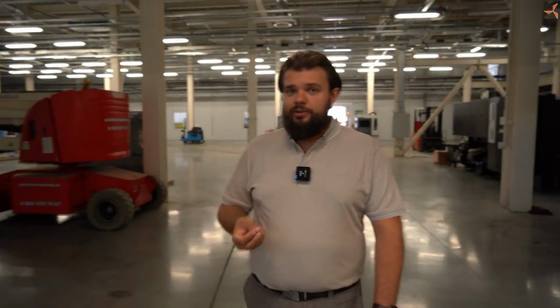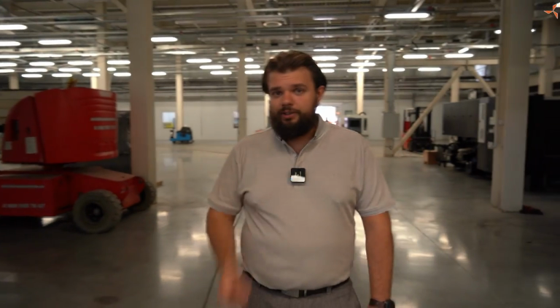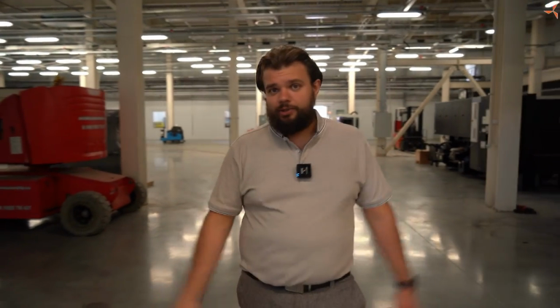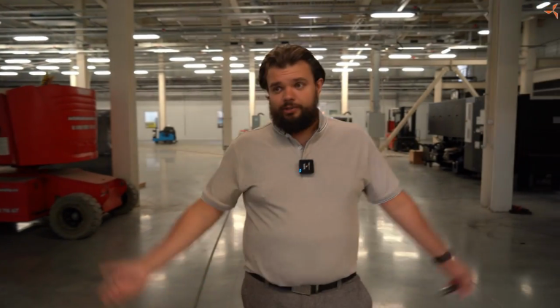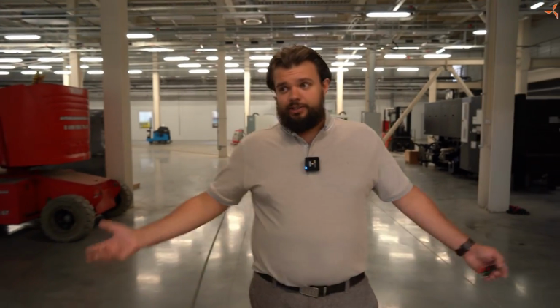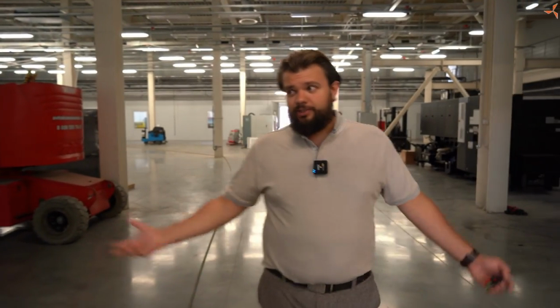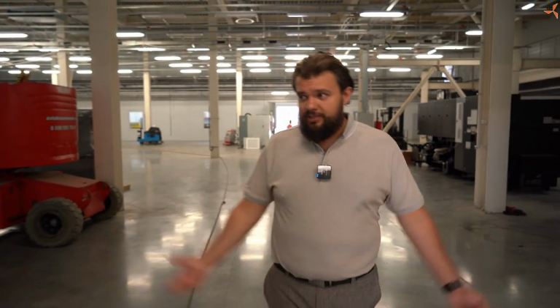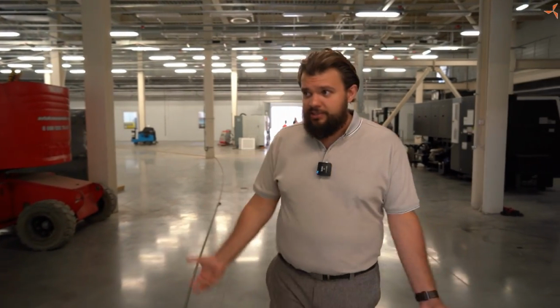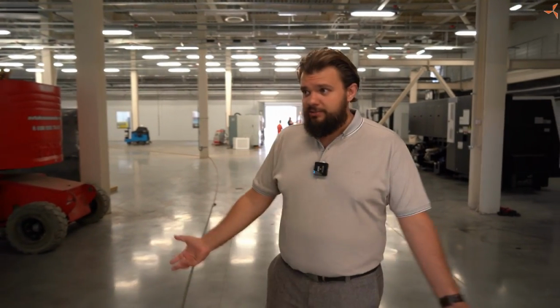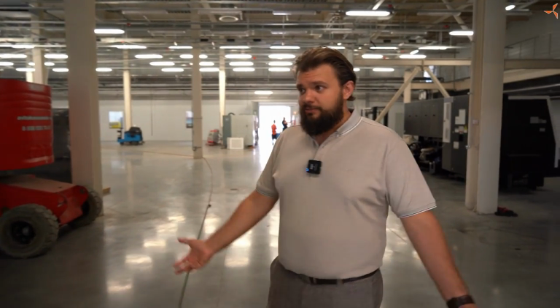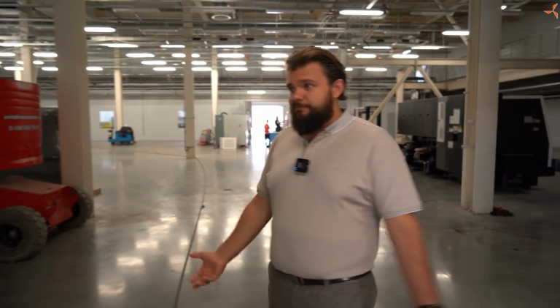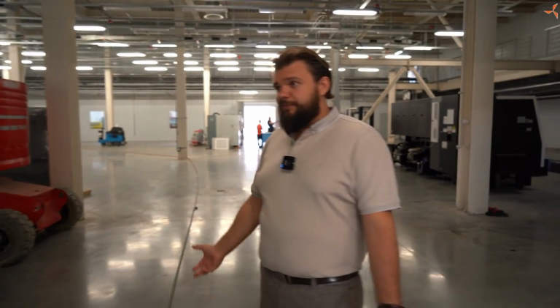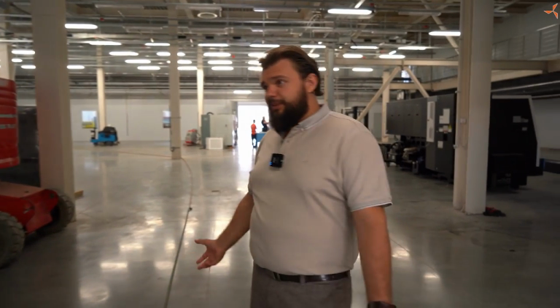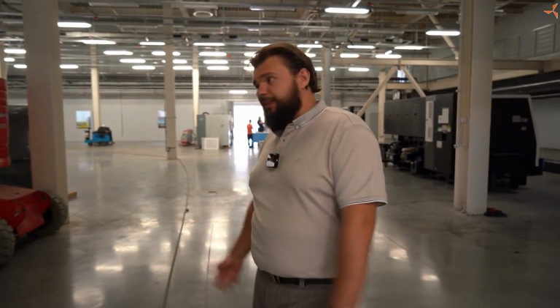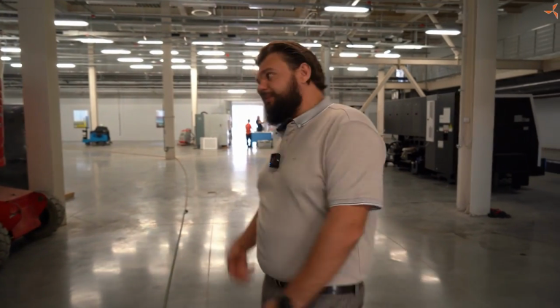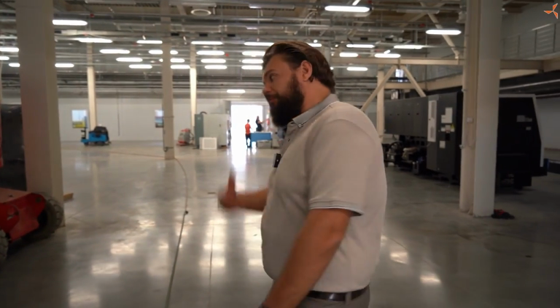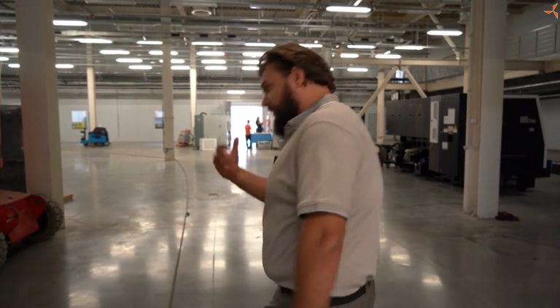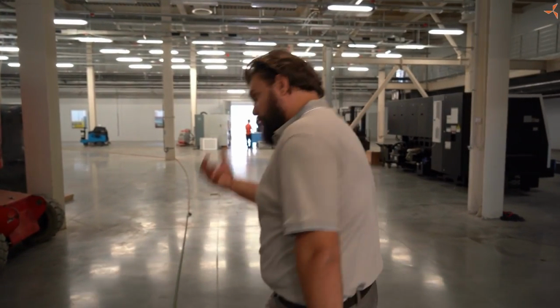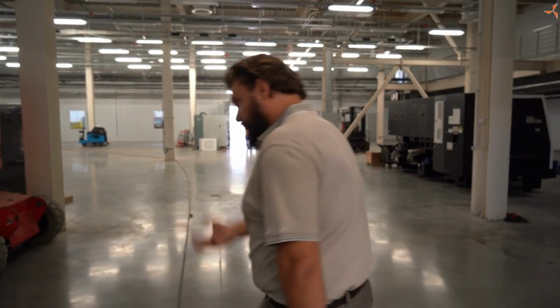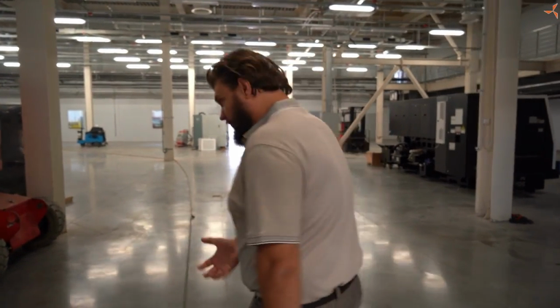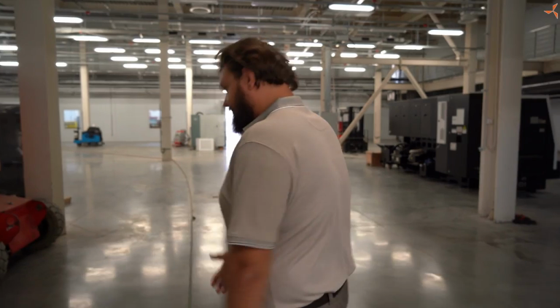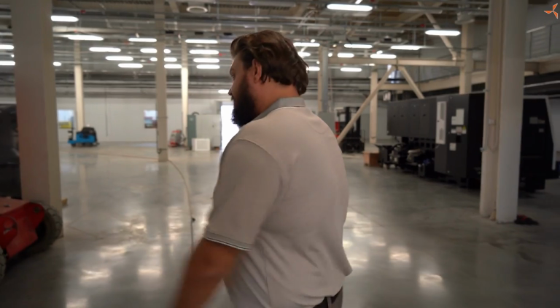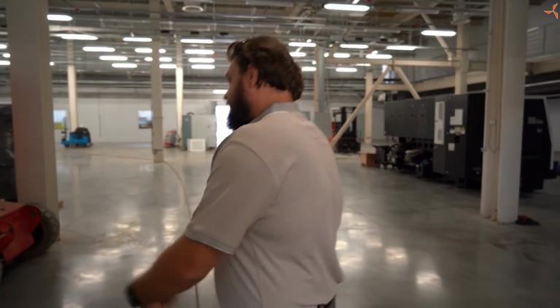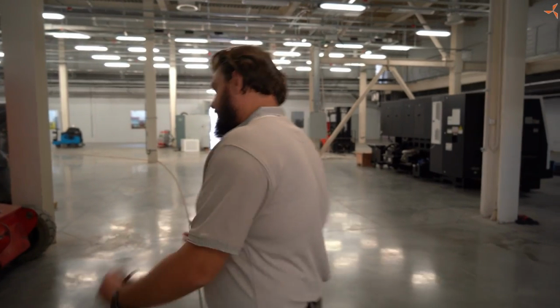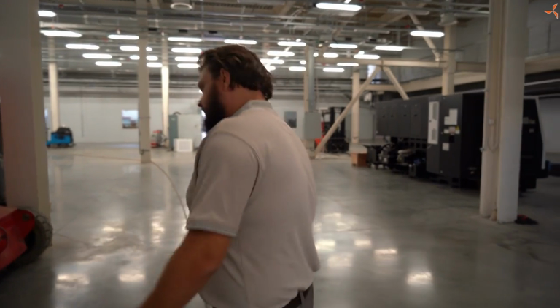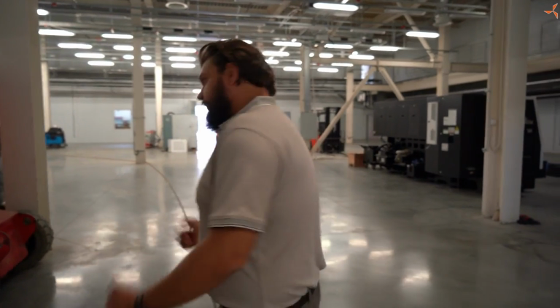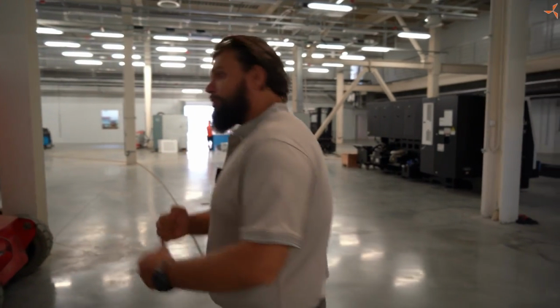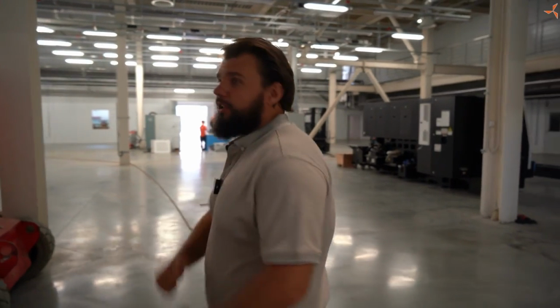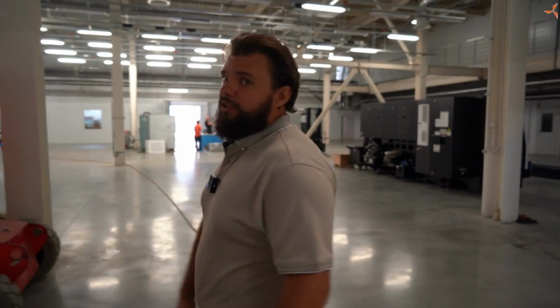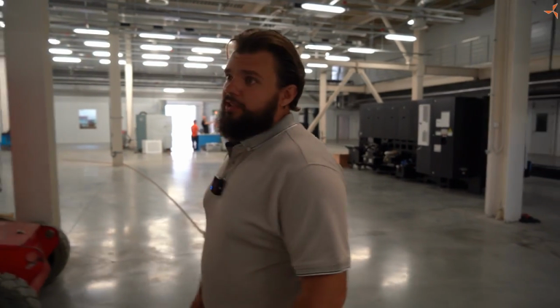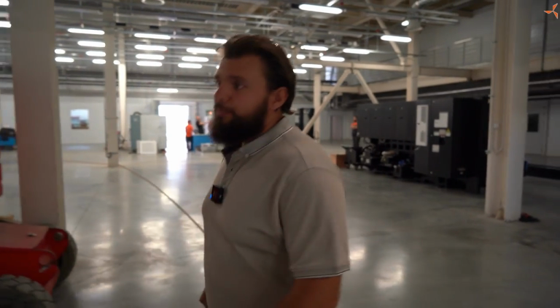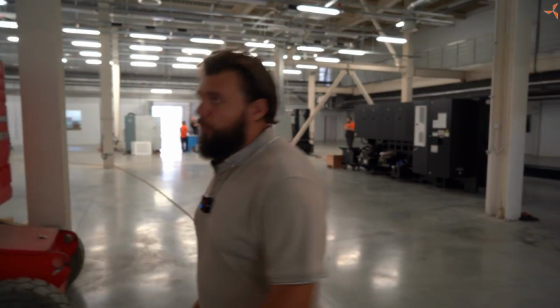There is currently a vacancy here, and we will find out for what purpose a little later.